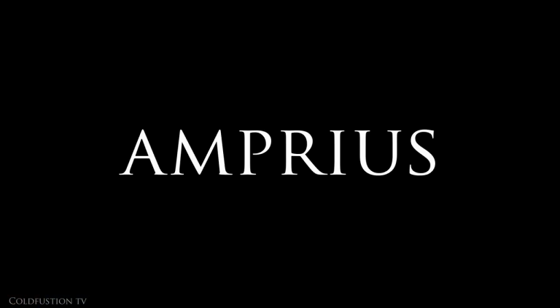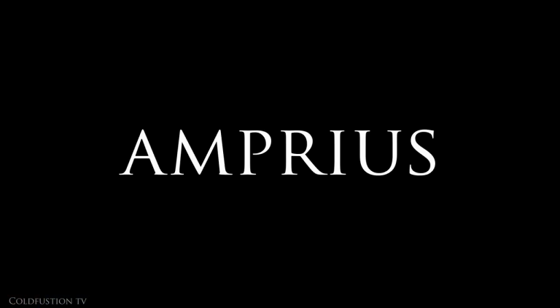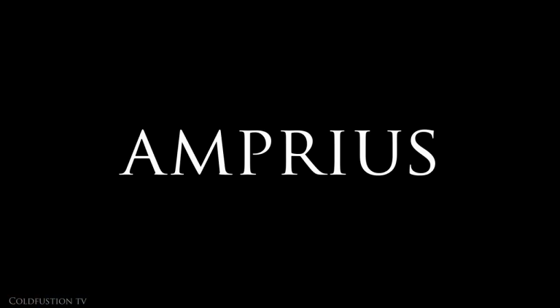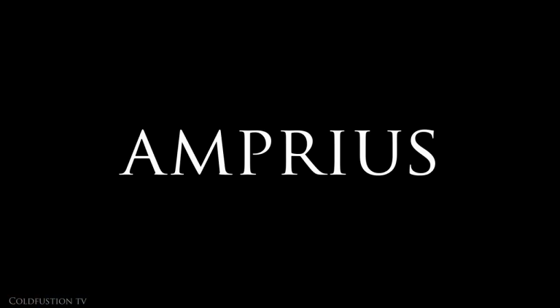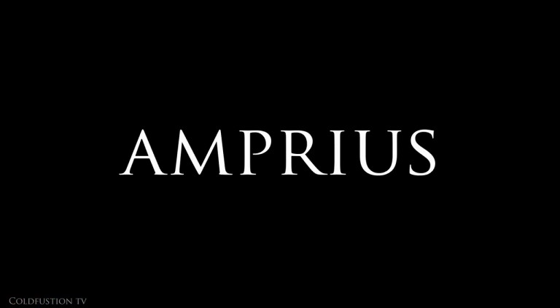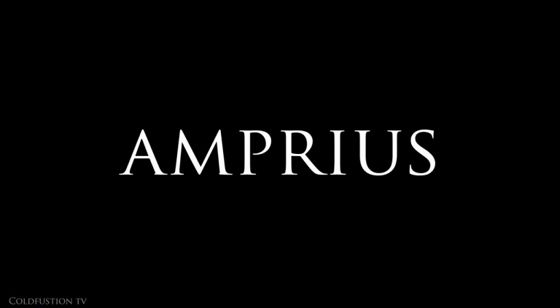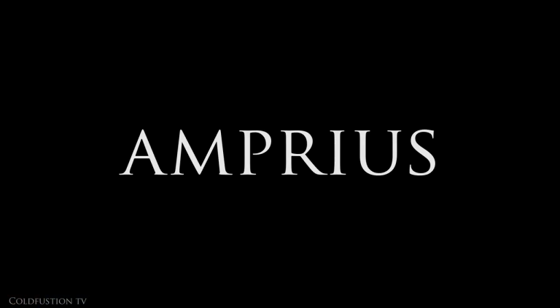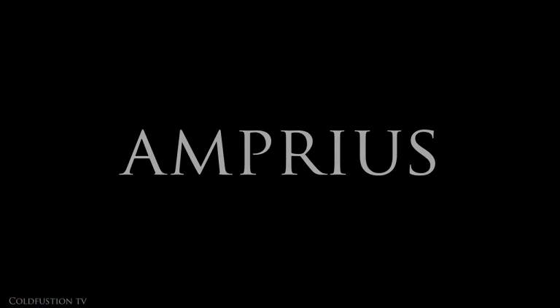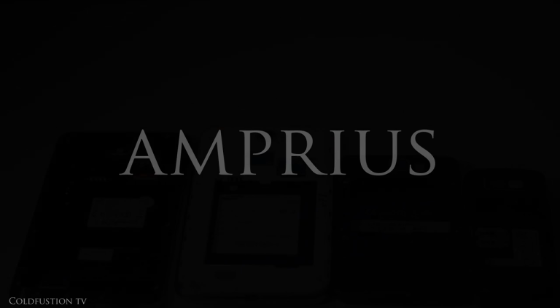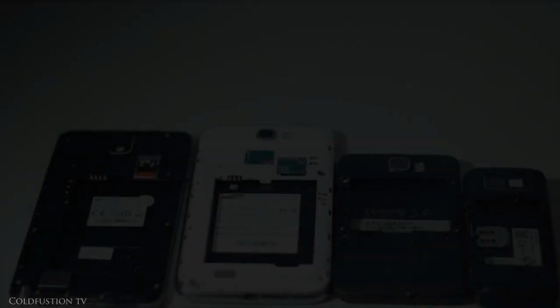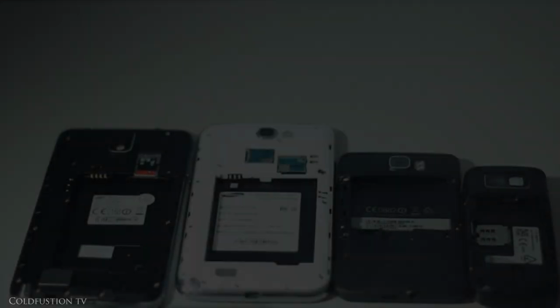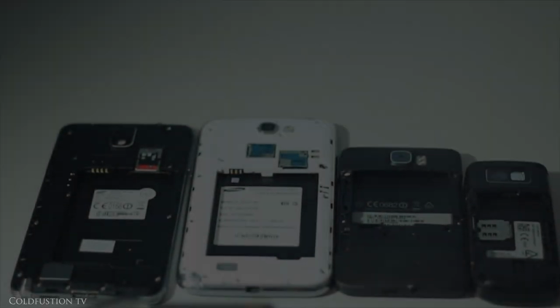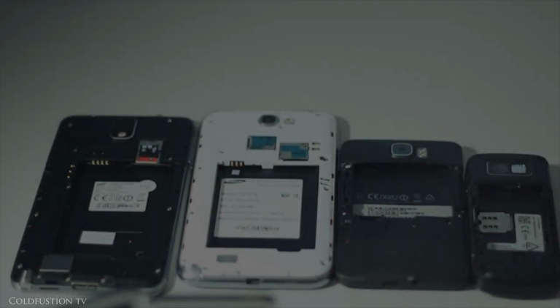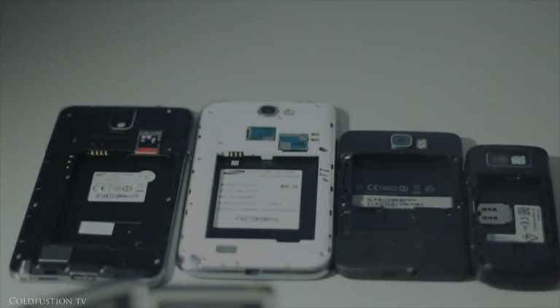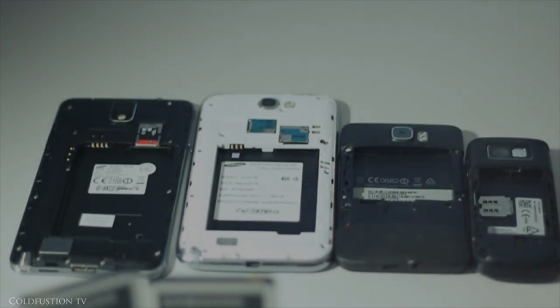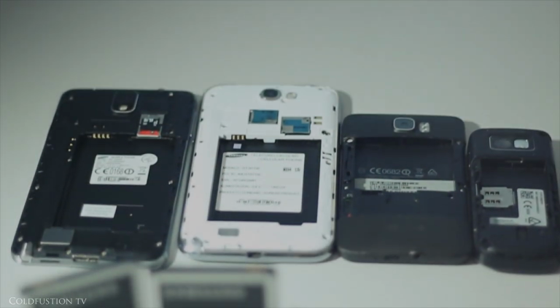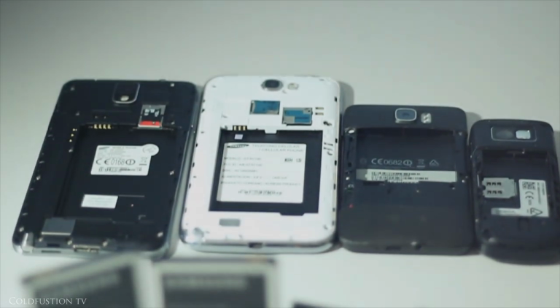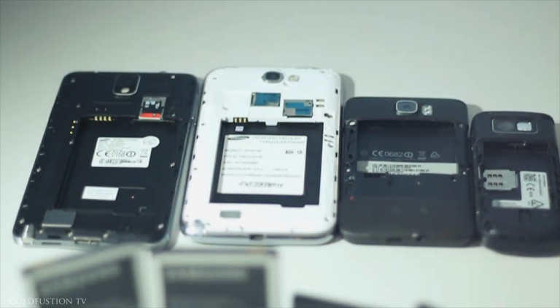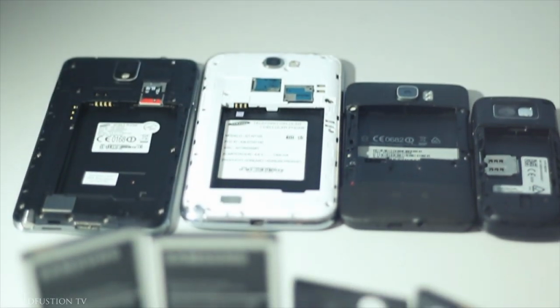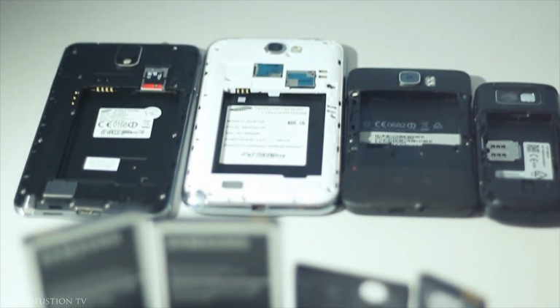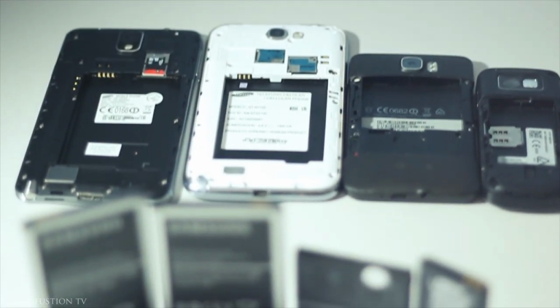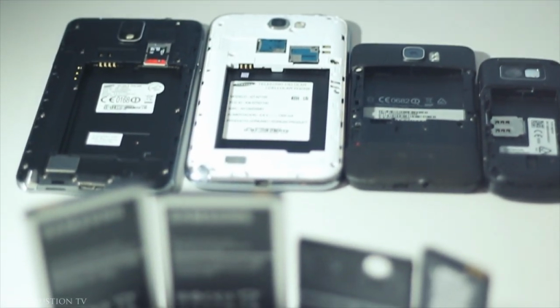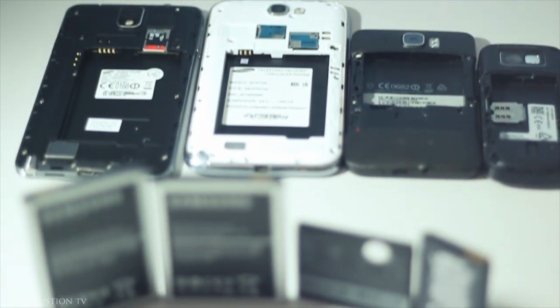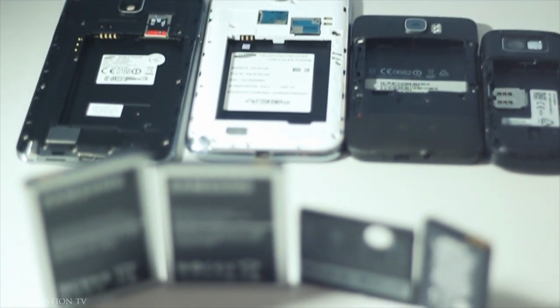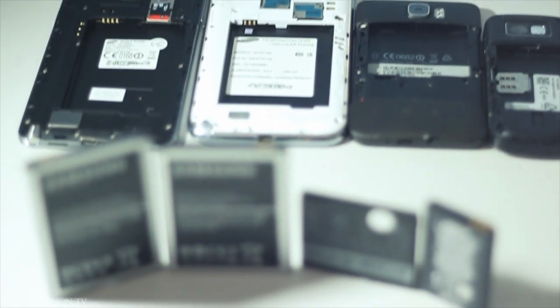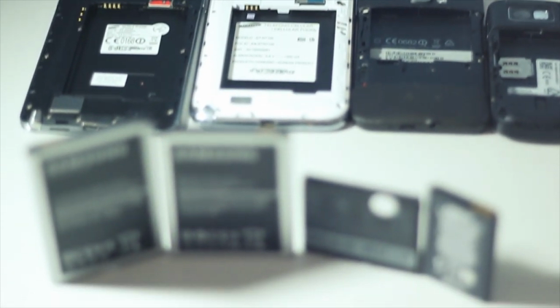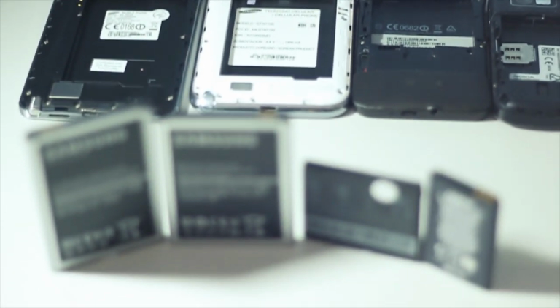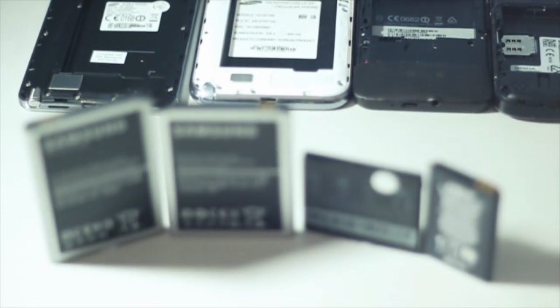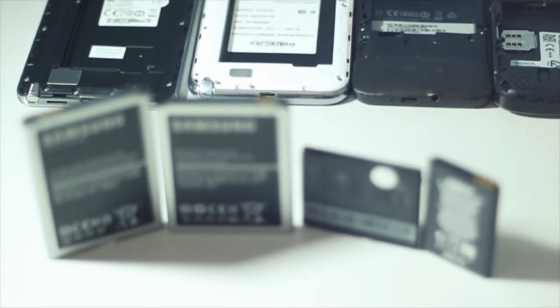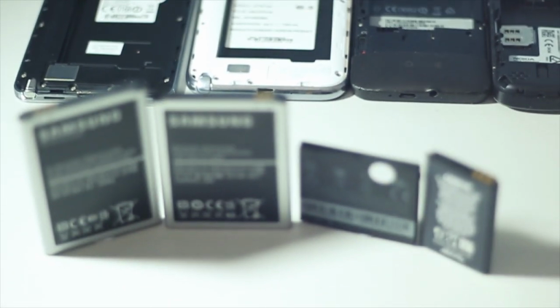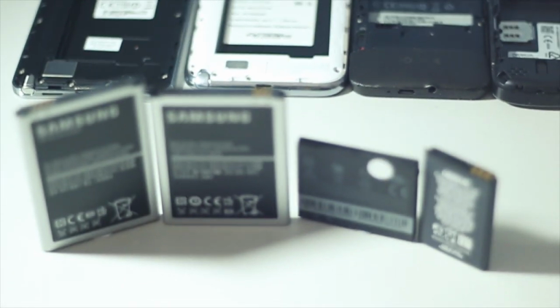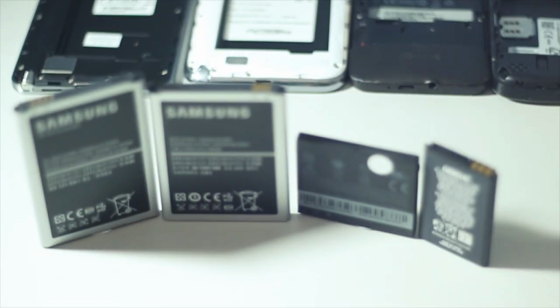Enter Amprius. But before we get to Amprius, let's take a revealing look at the state of the art right now.